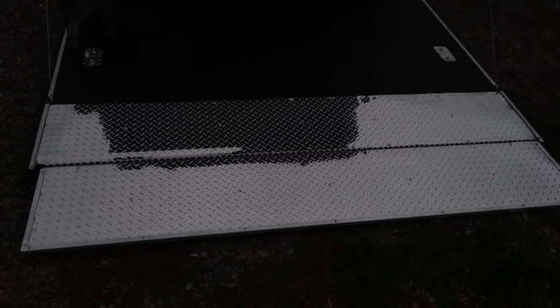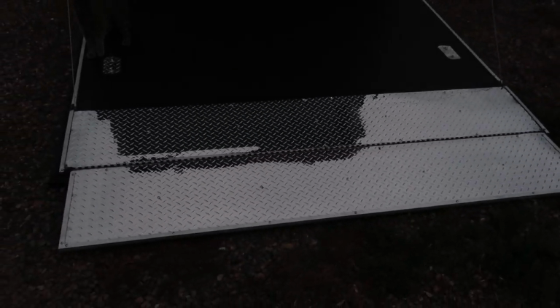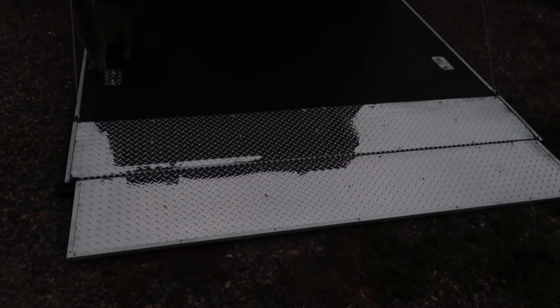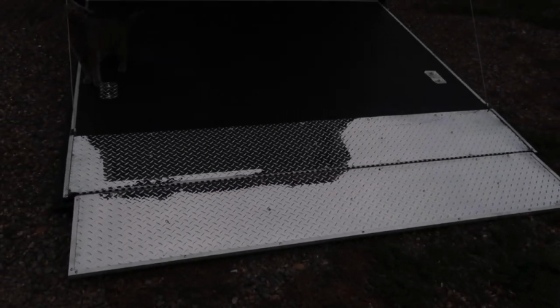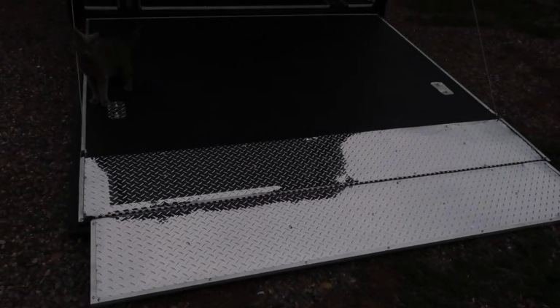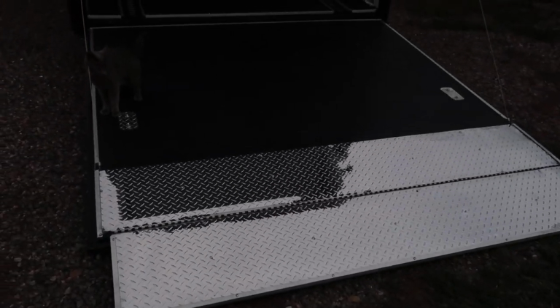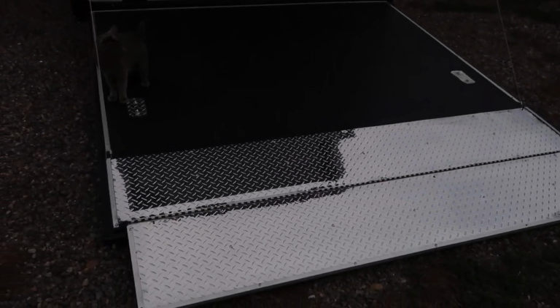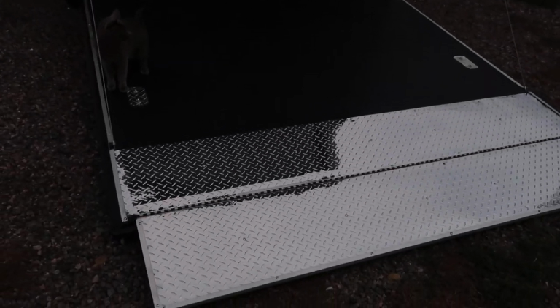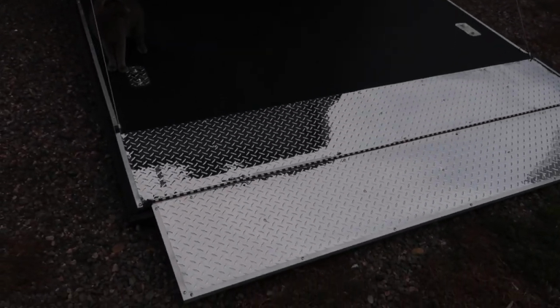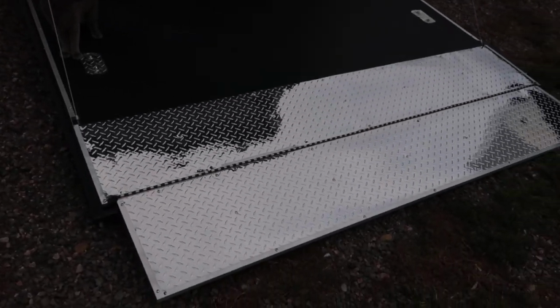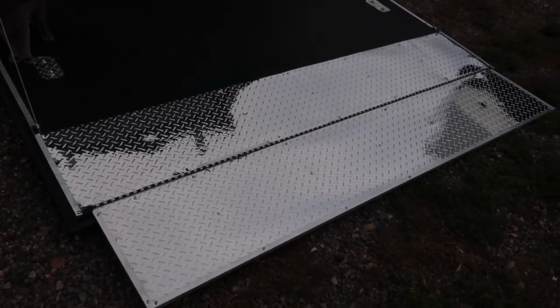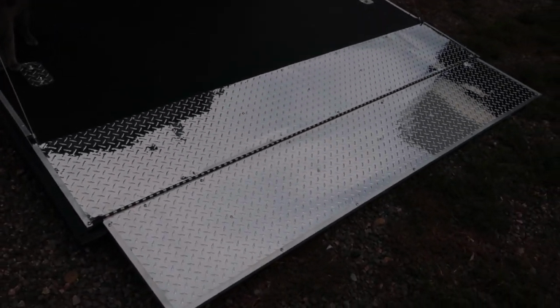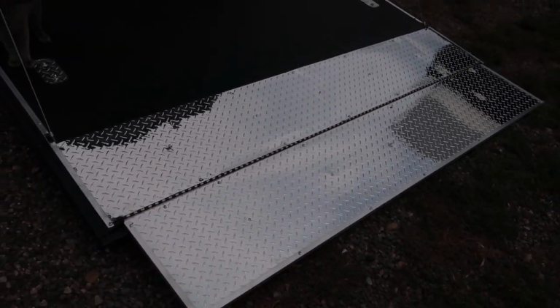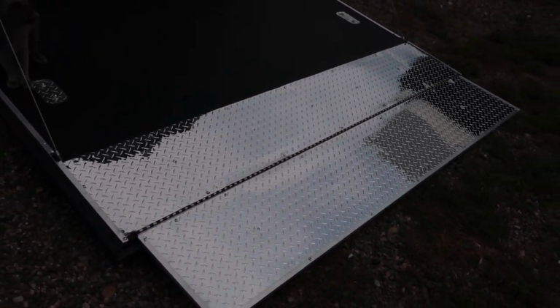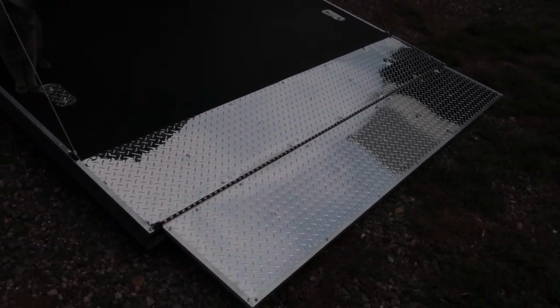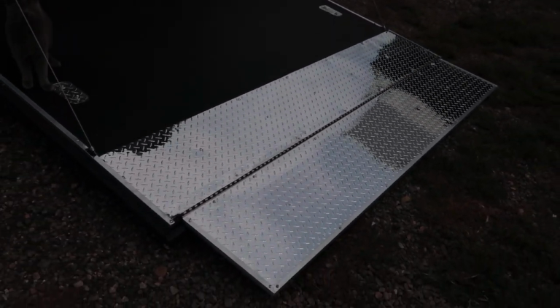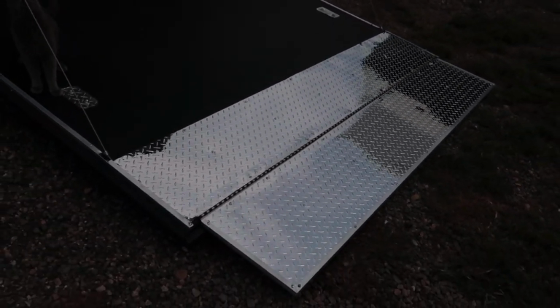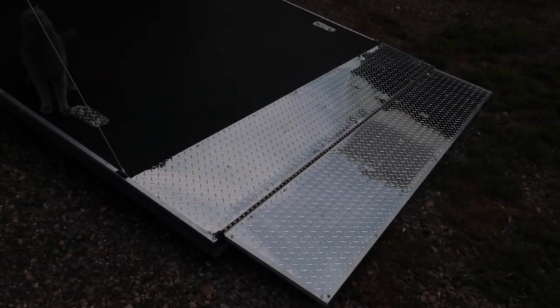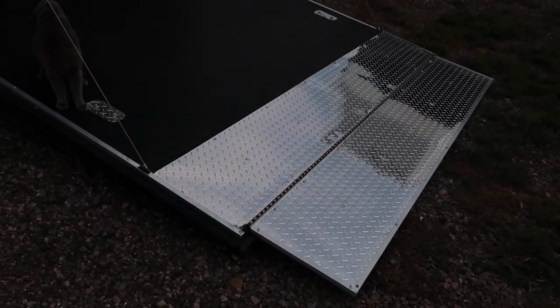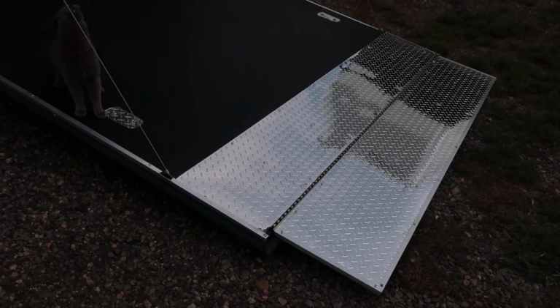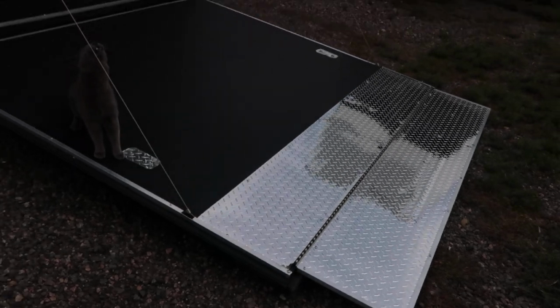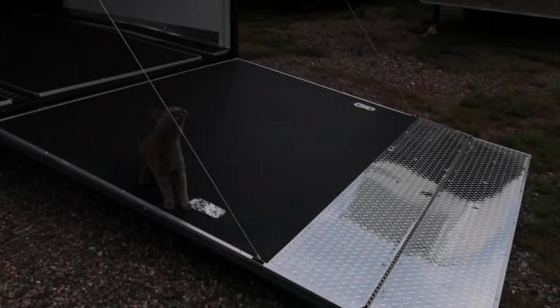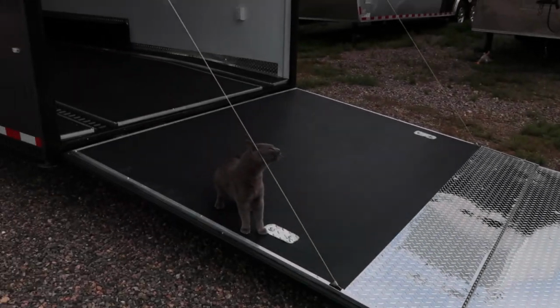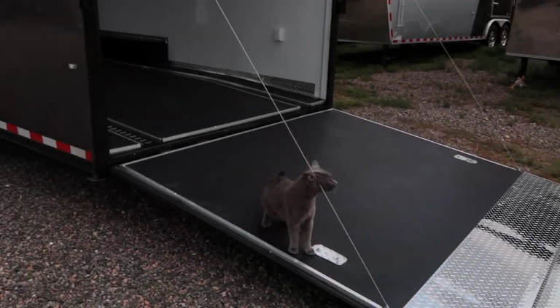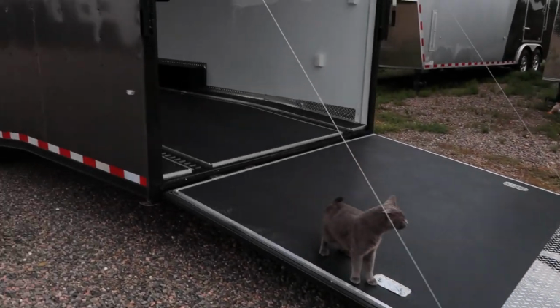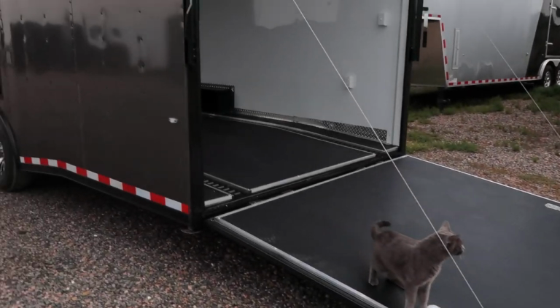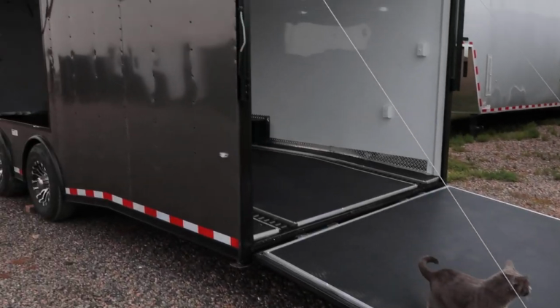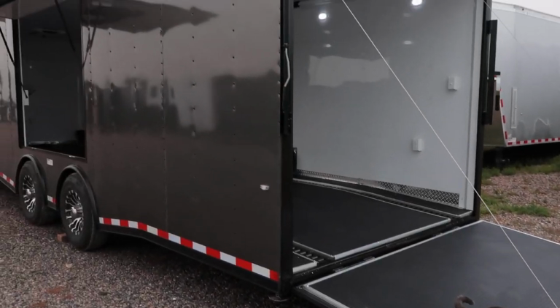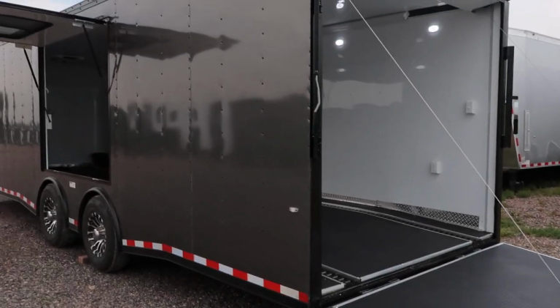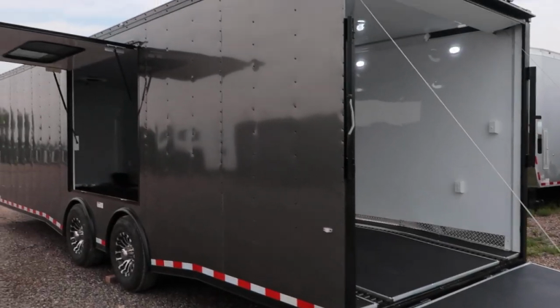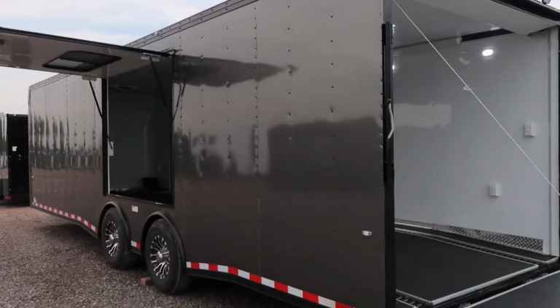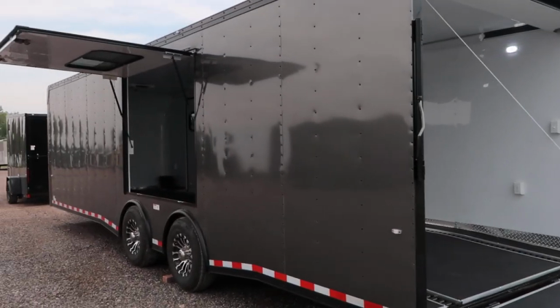You've got this nice diamond plate transition flap here at the back. This is going to be good for when you guys are hauling cars — it gives you a nice angle and easy transition into the trailer.